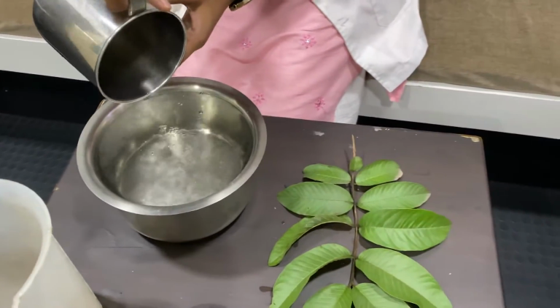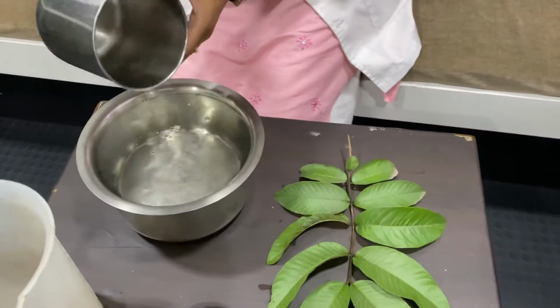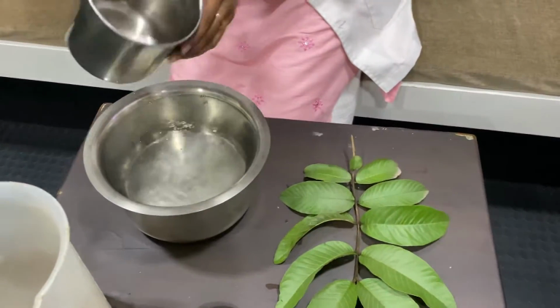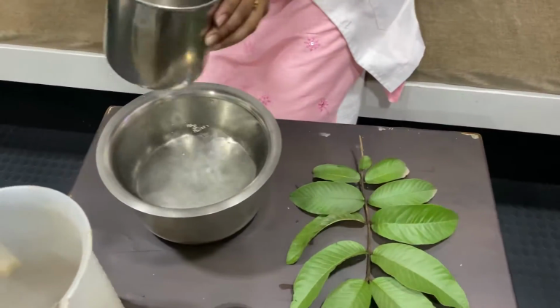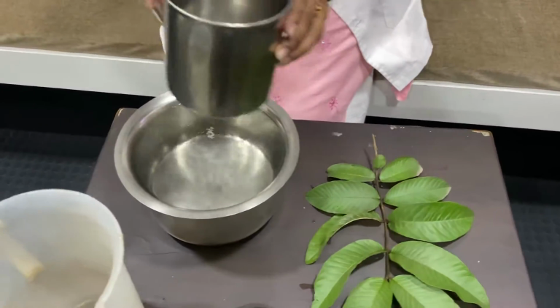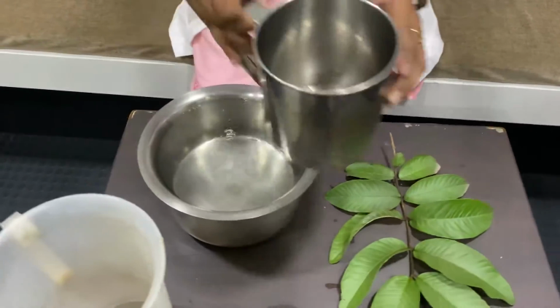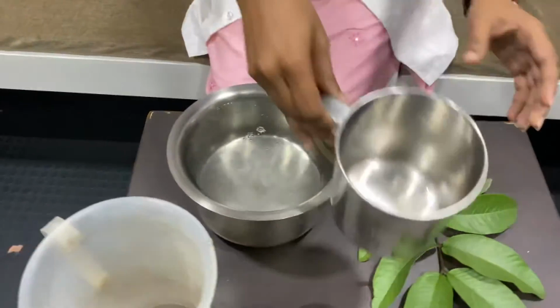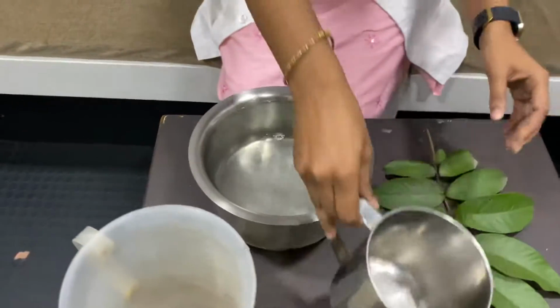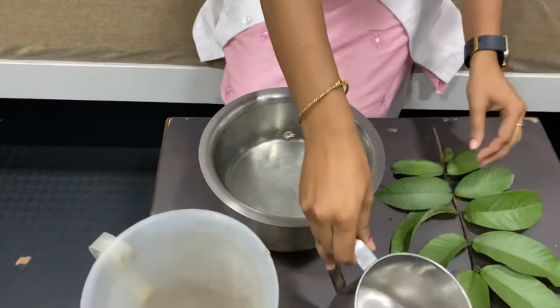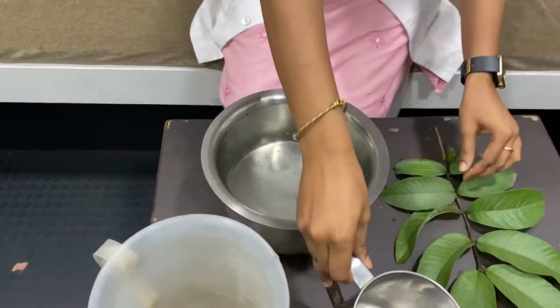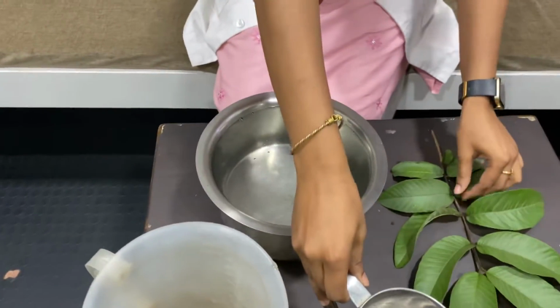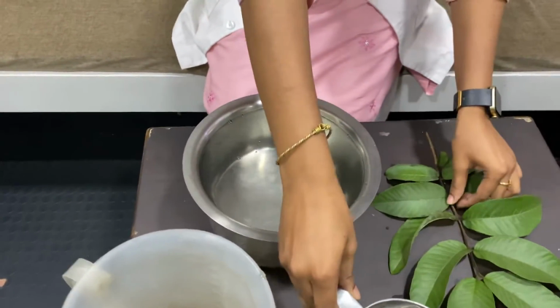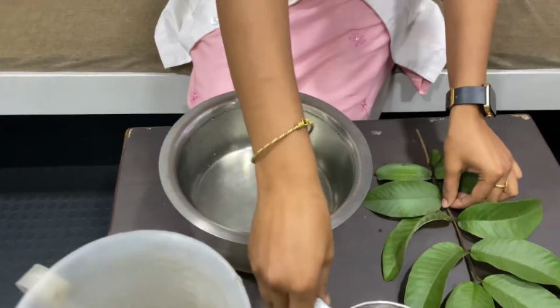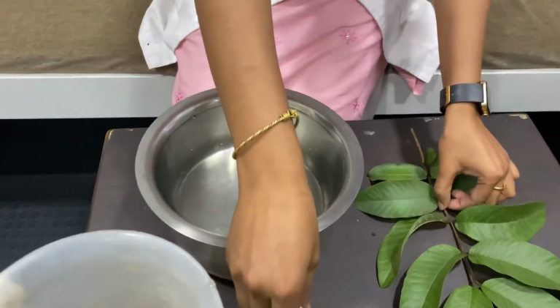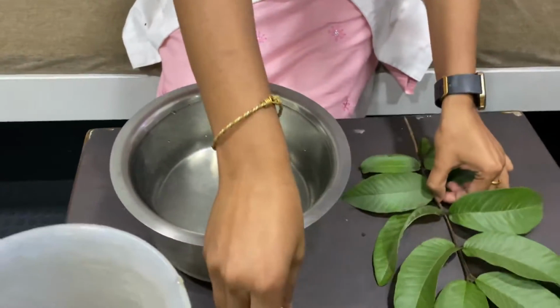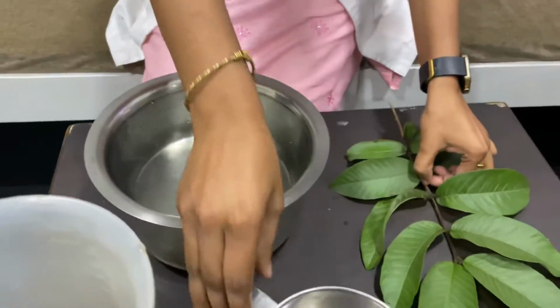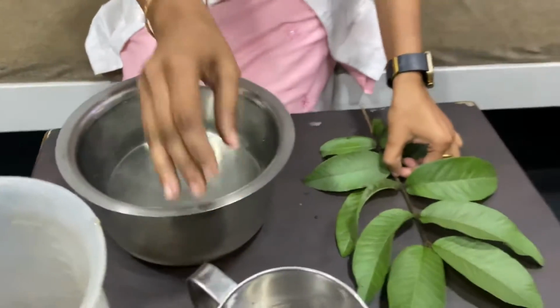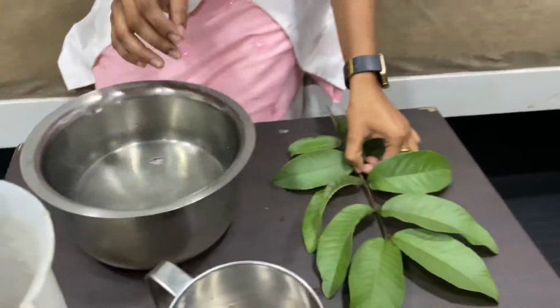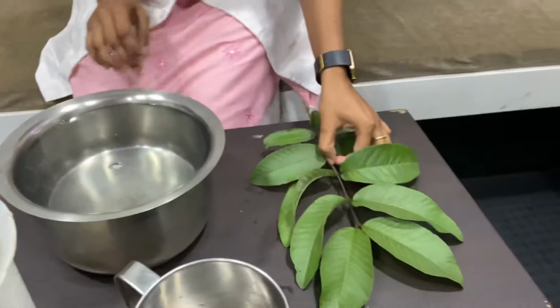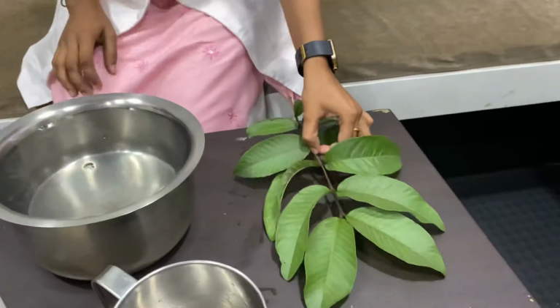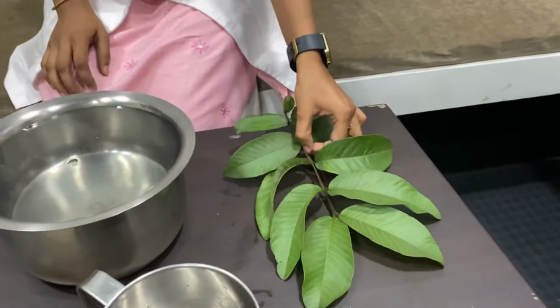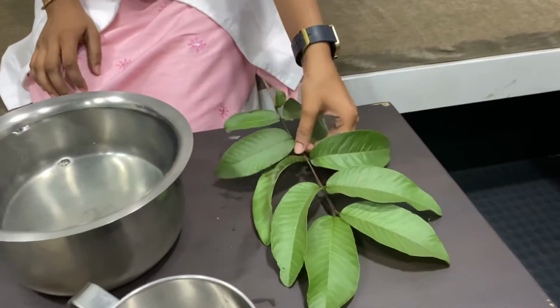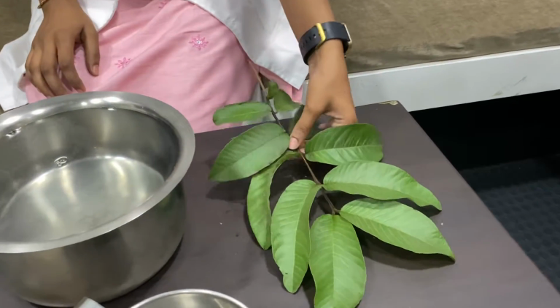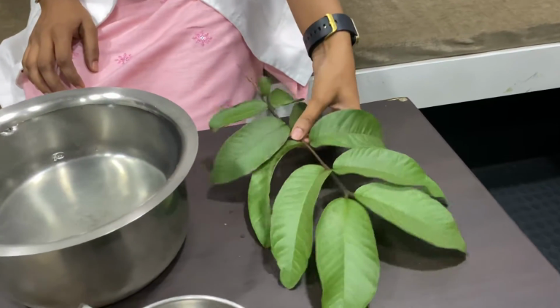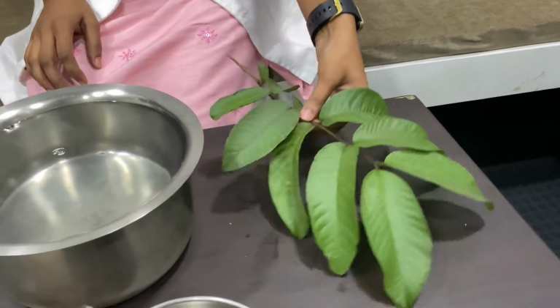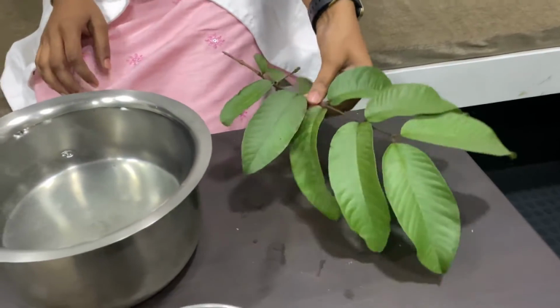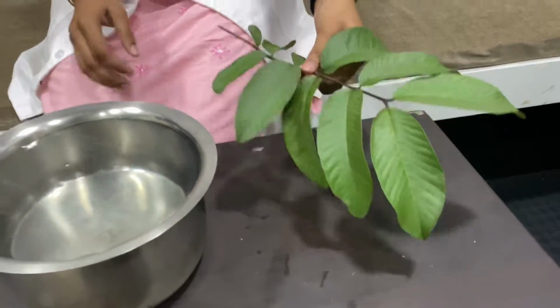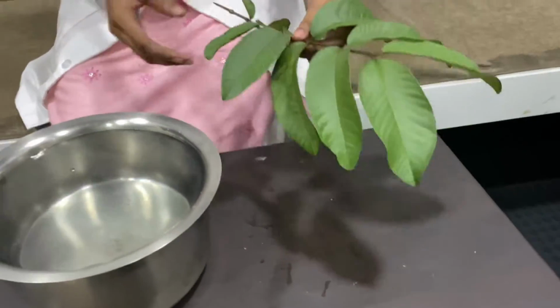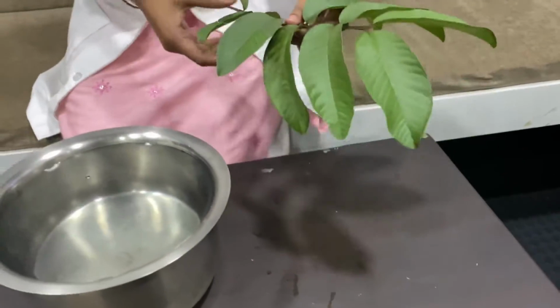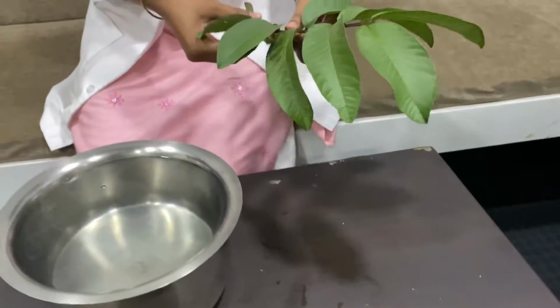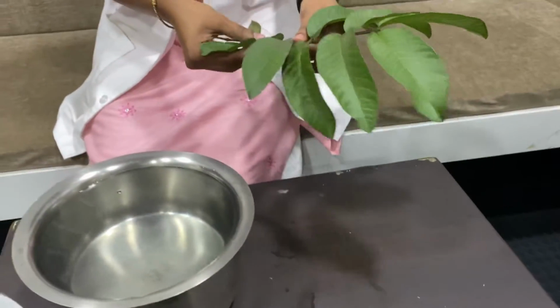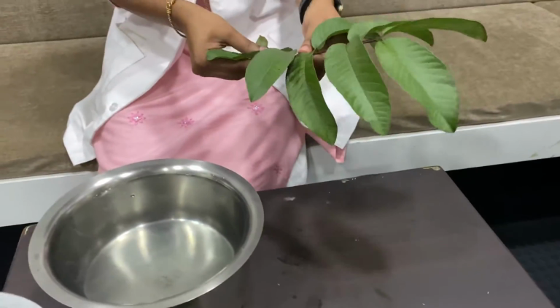Now we're going to boil this three liters of water. When the water comes to boil, we have to take three leaves out of this.